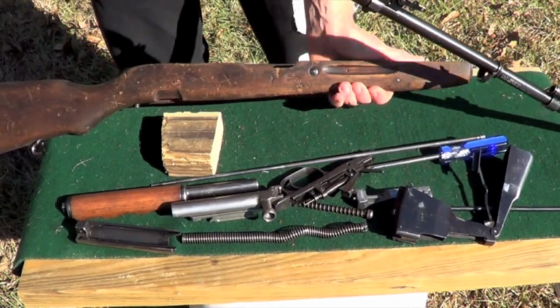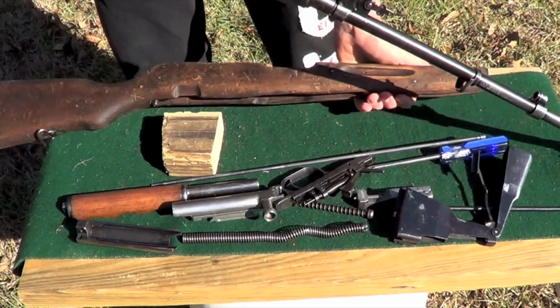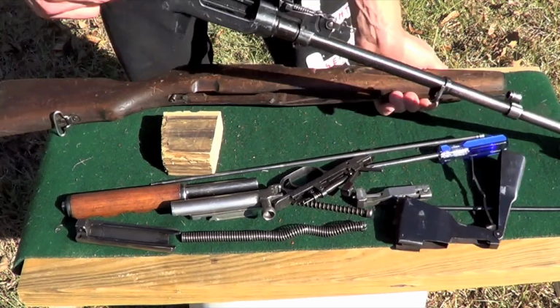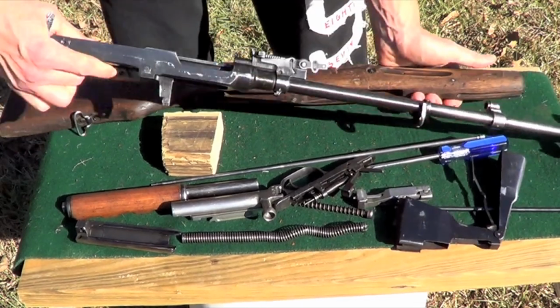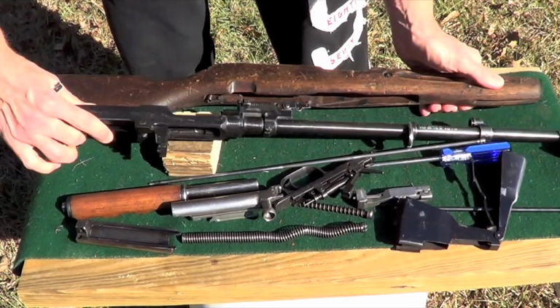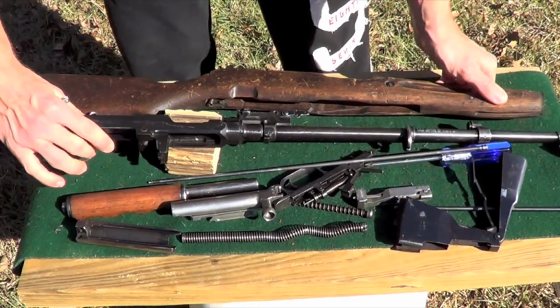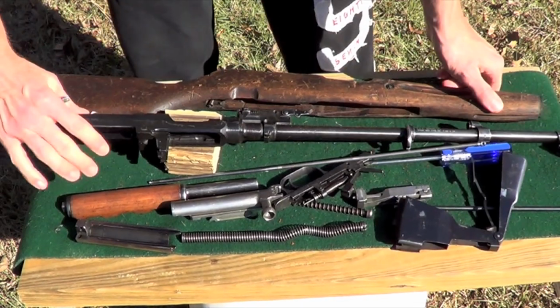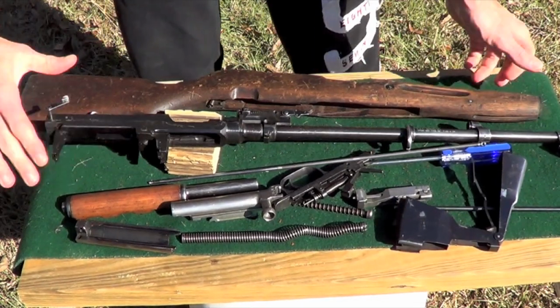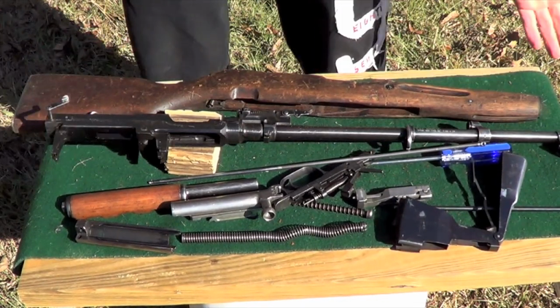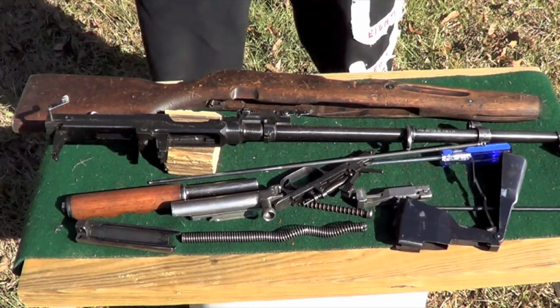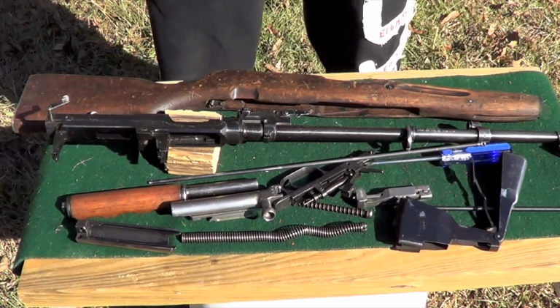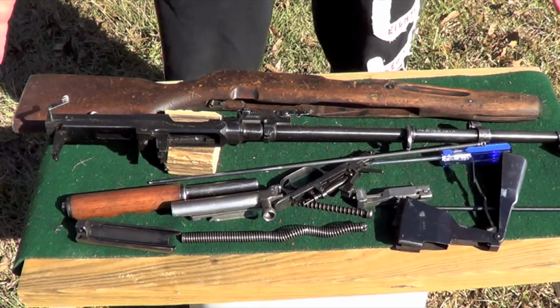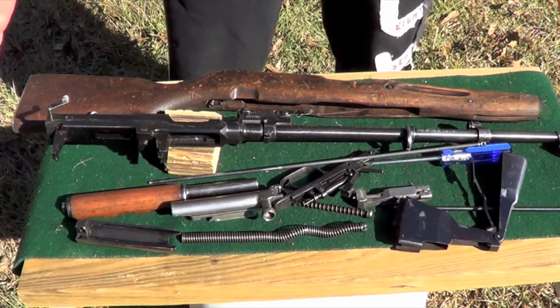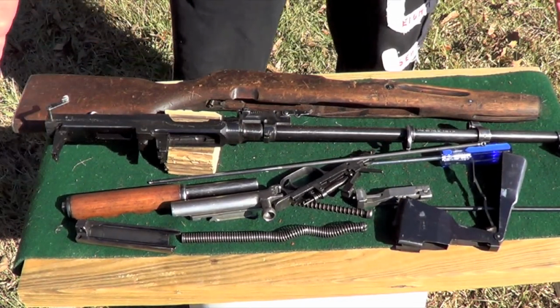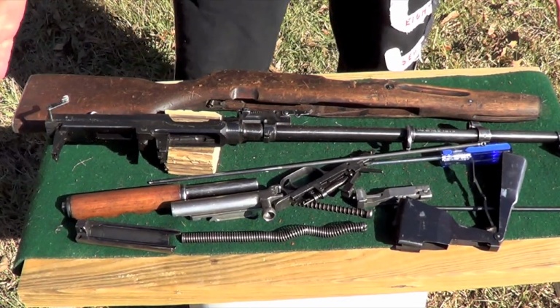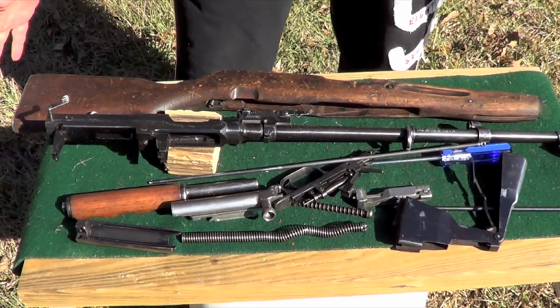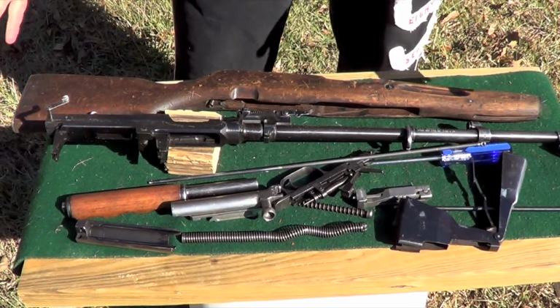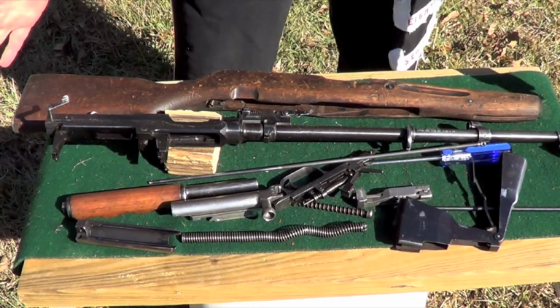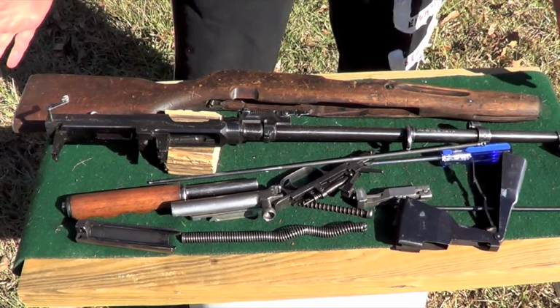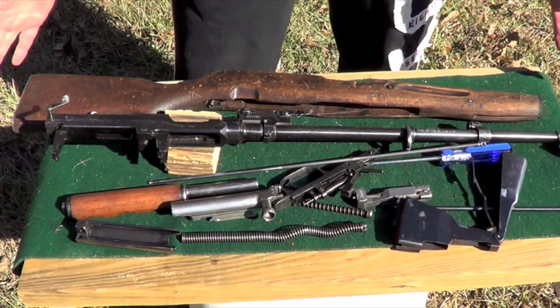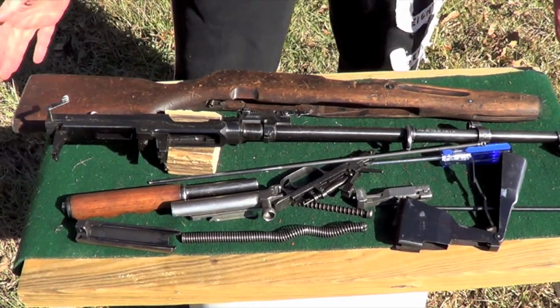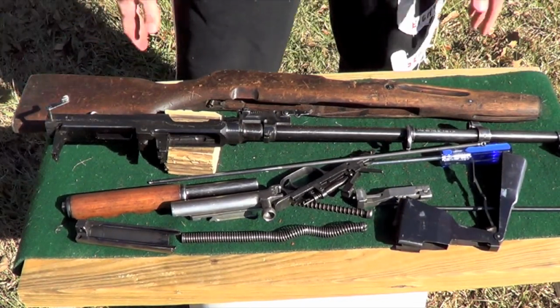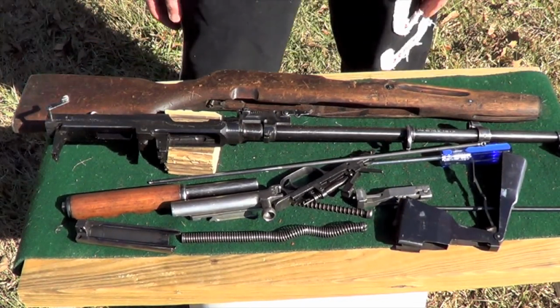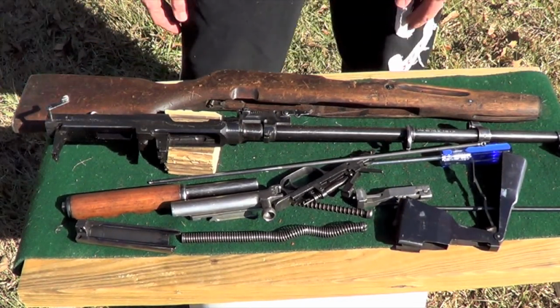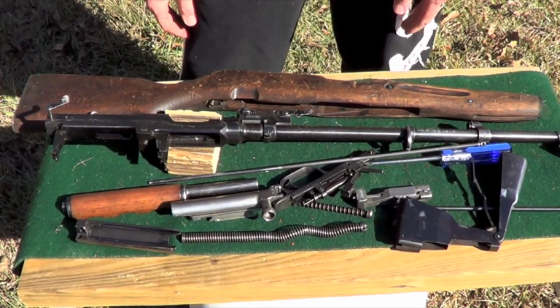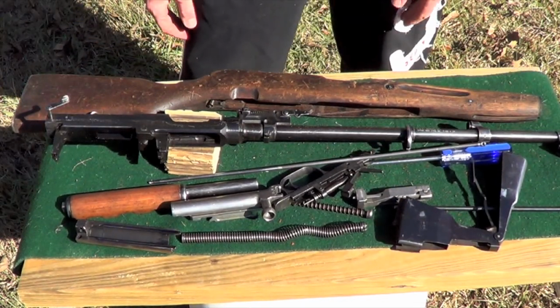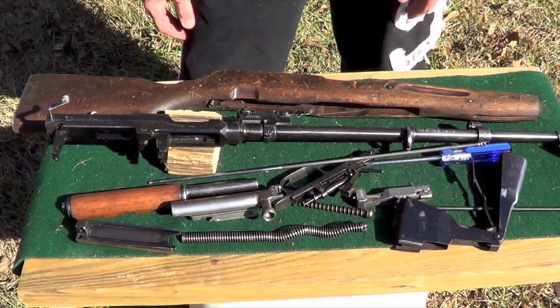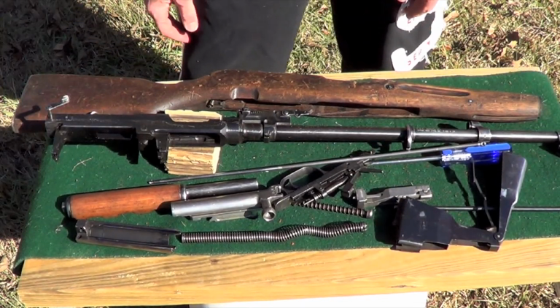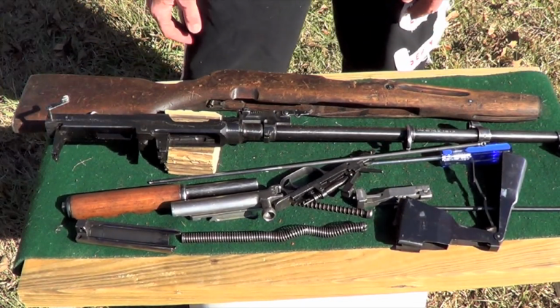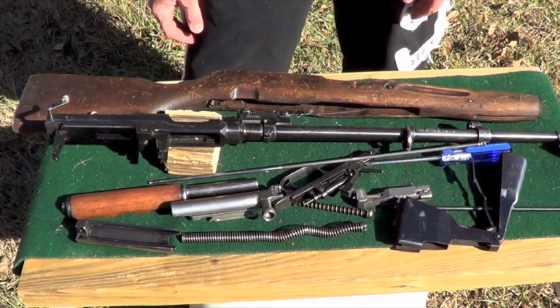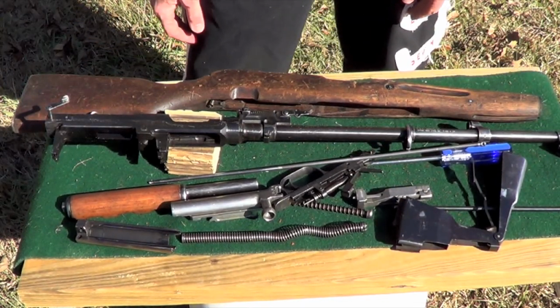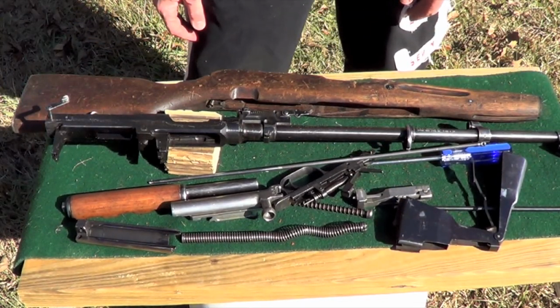So that's it — that is the disassembly of your SKS. It doesn't really get down any further than that.